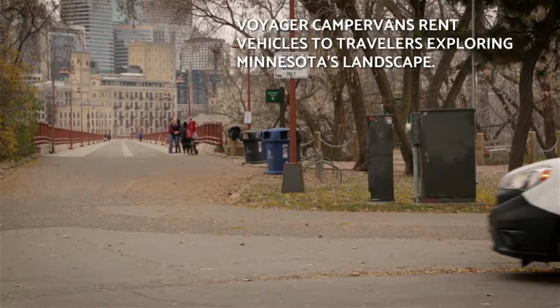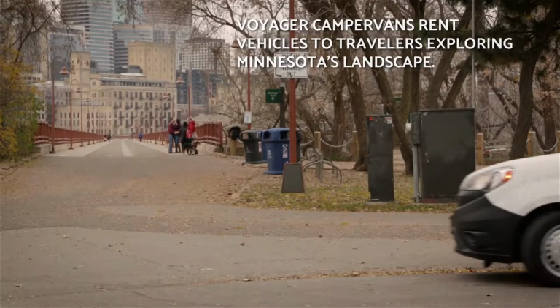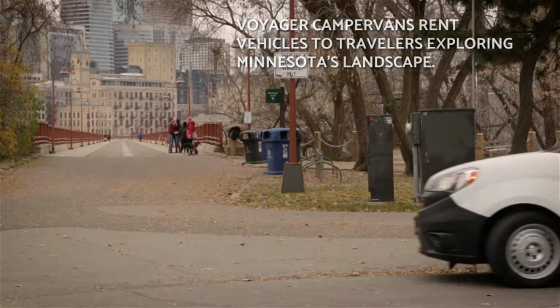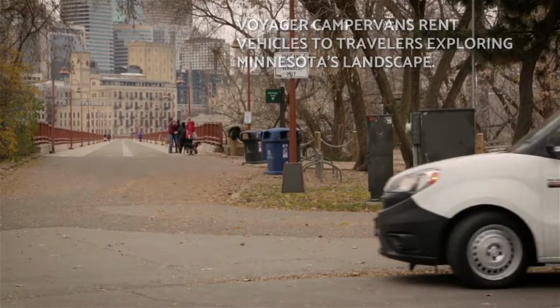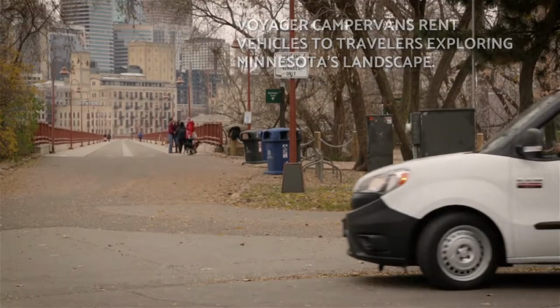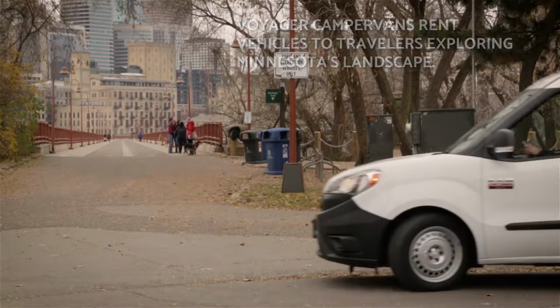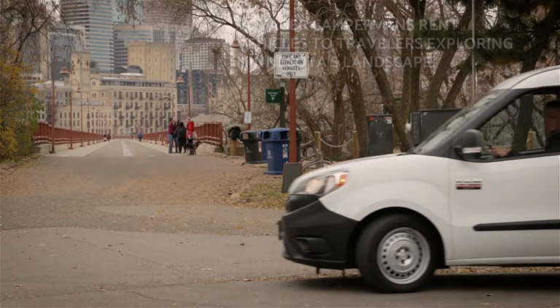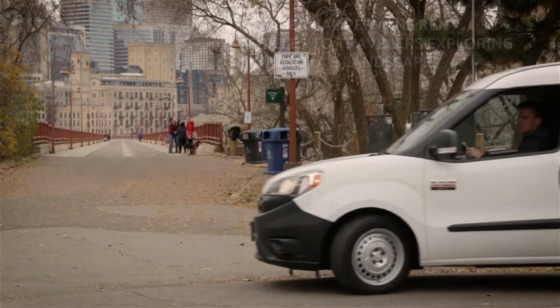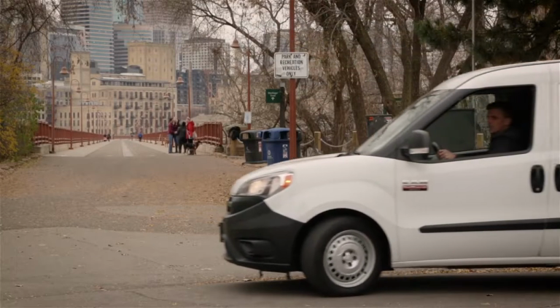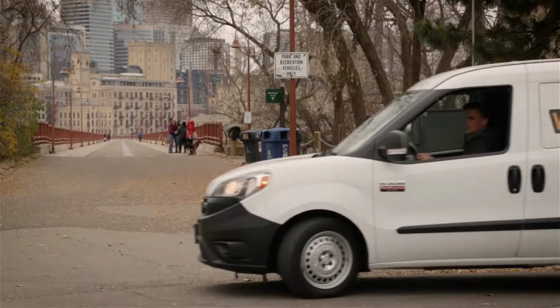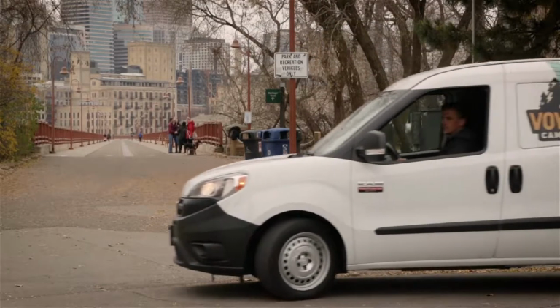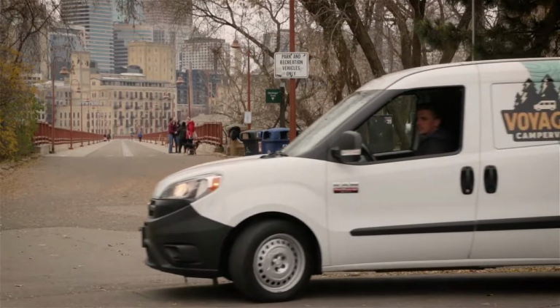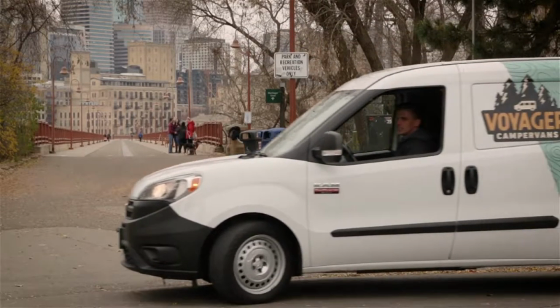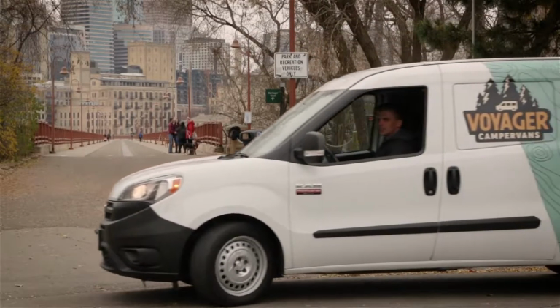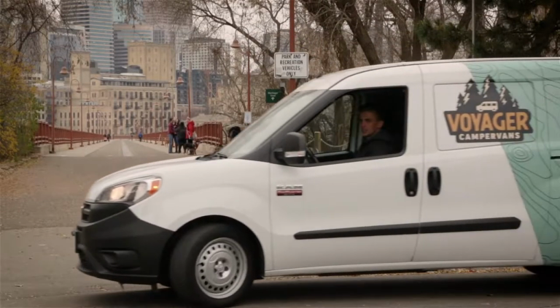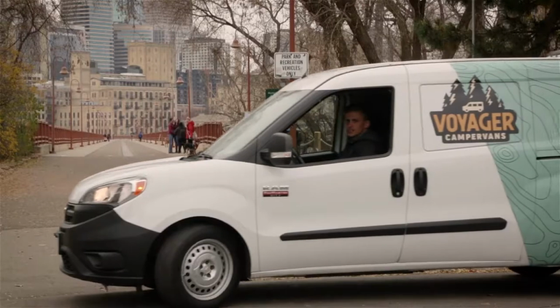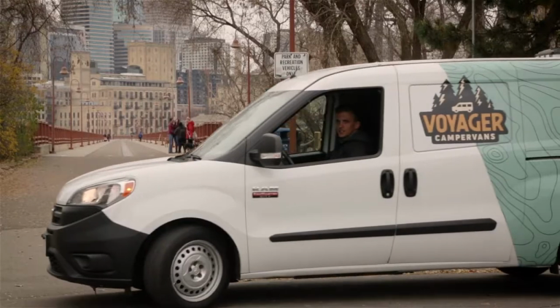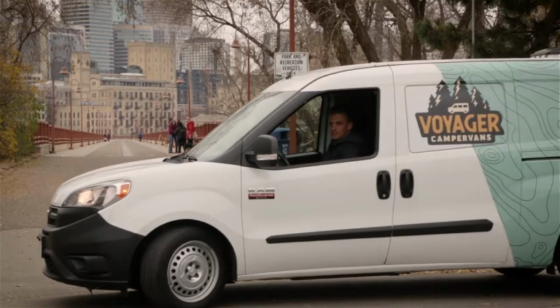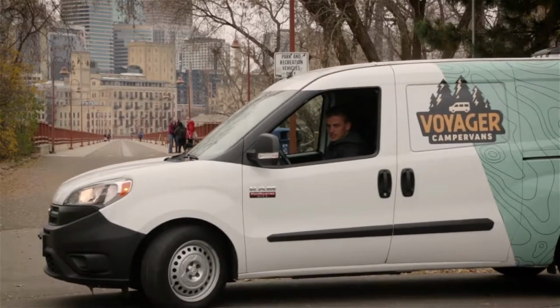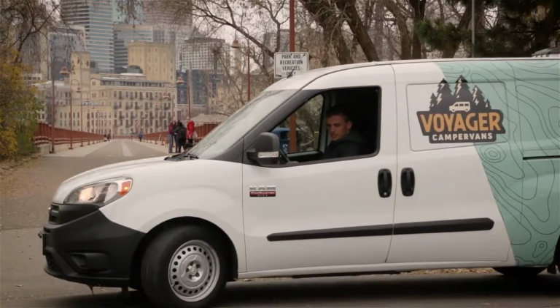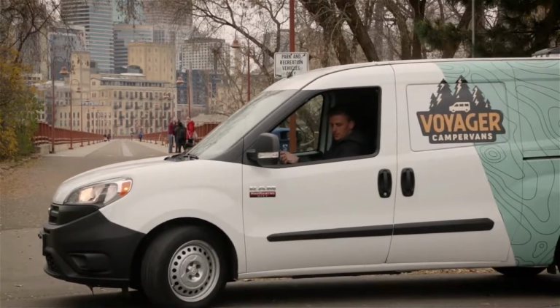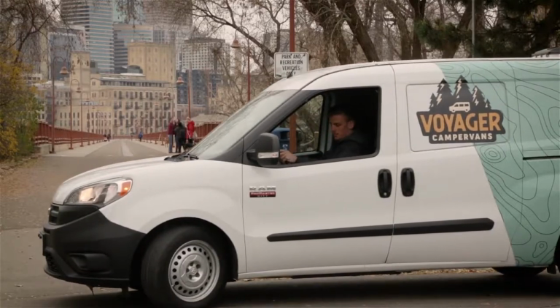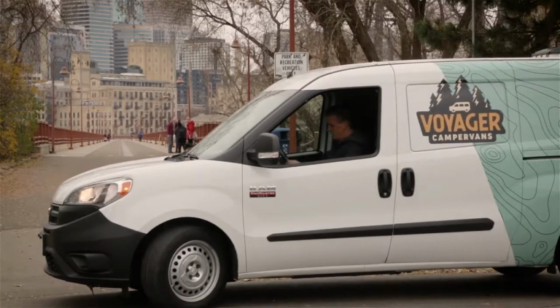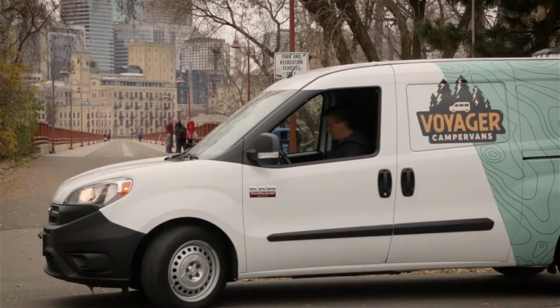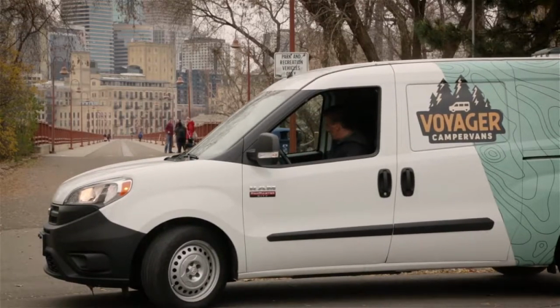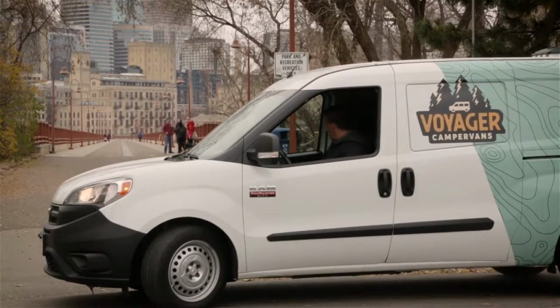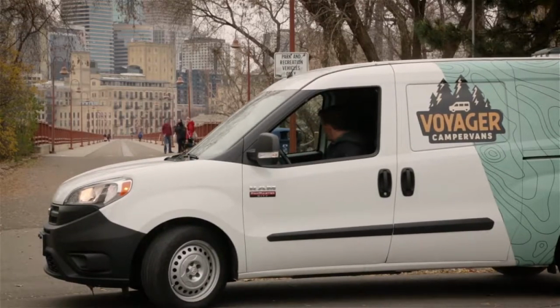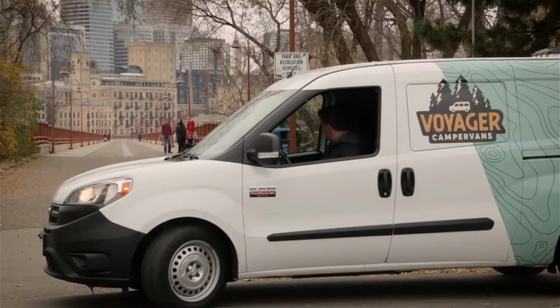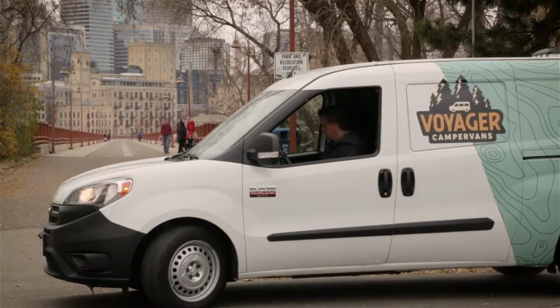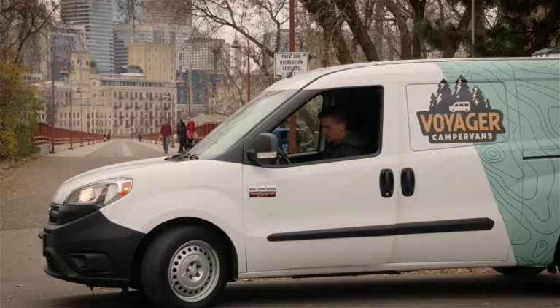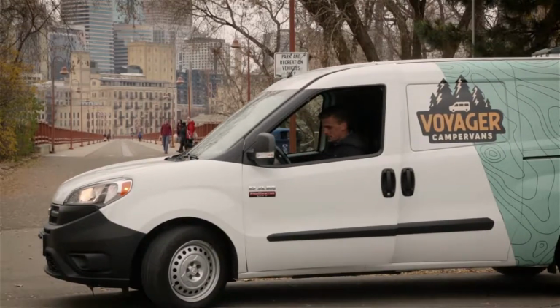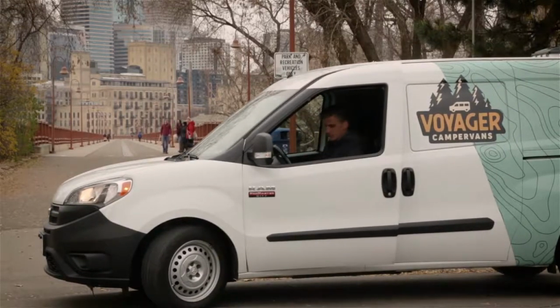I'm Grady Linder. I'm the founder of Voyager Camper Vans, based out of Minneapolis, Minnesota.